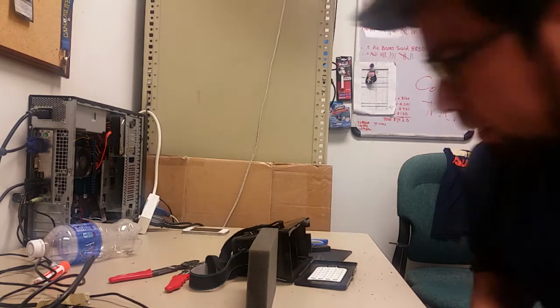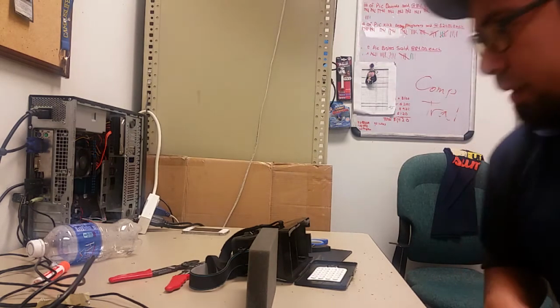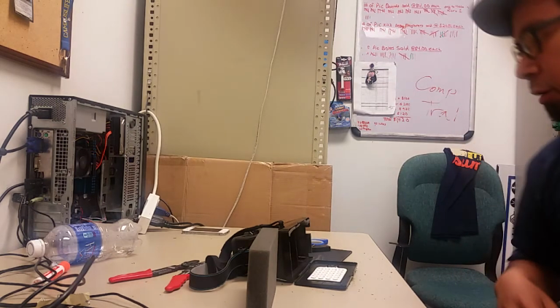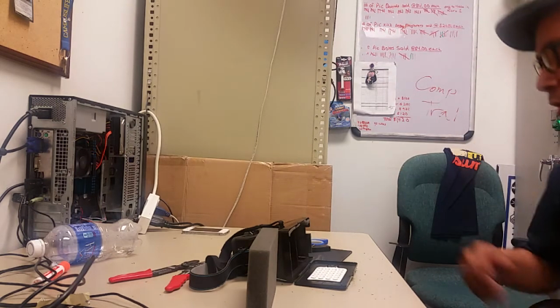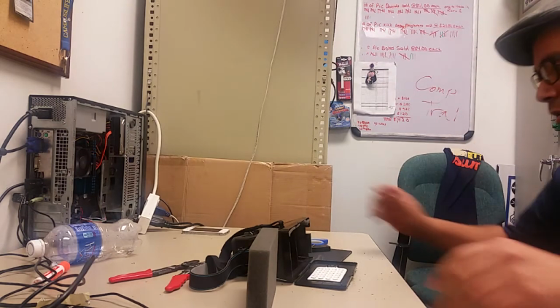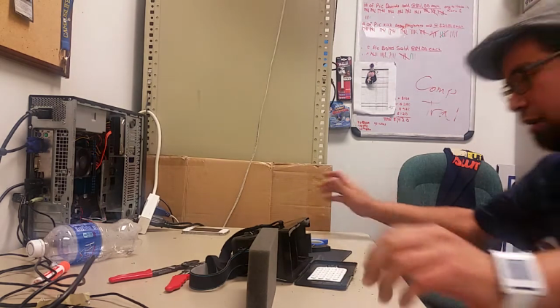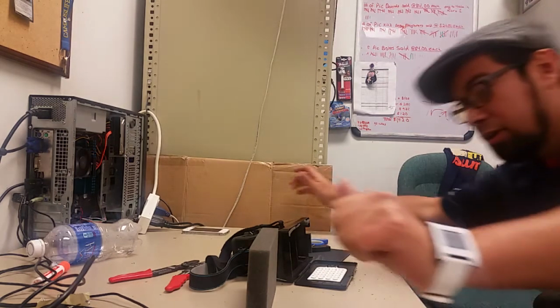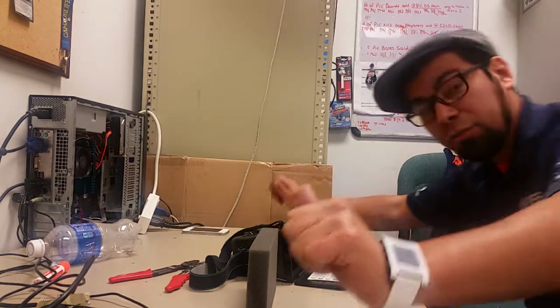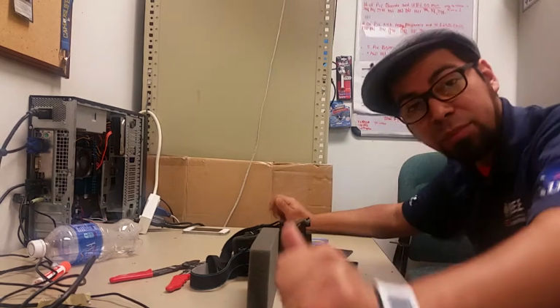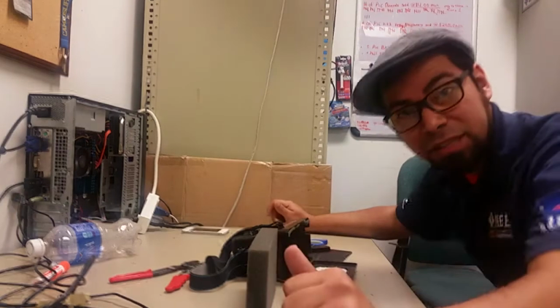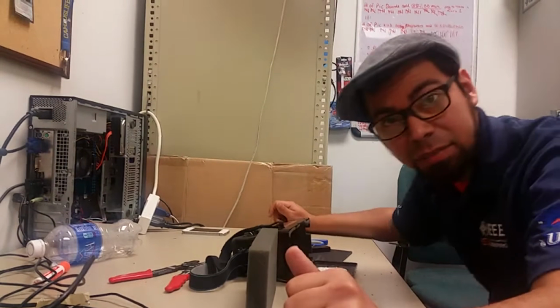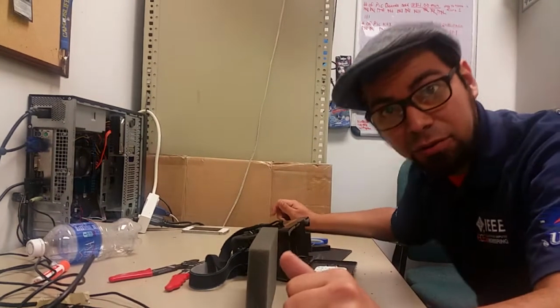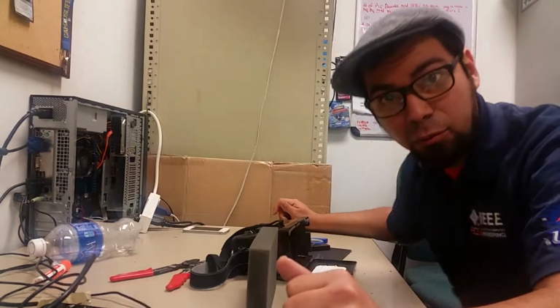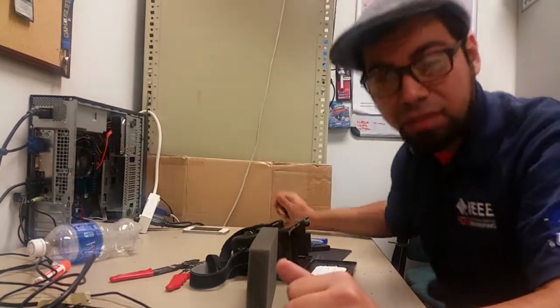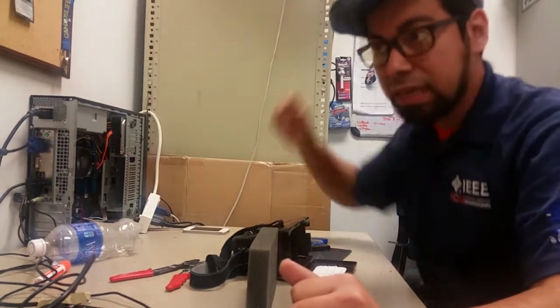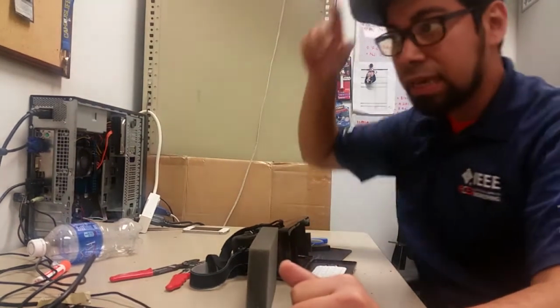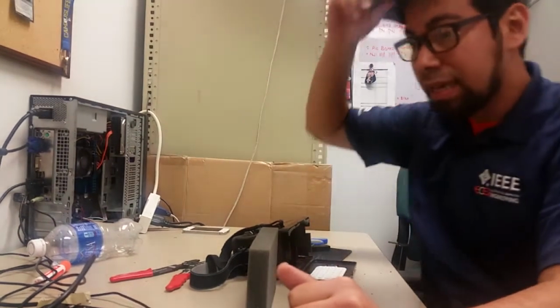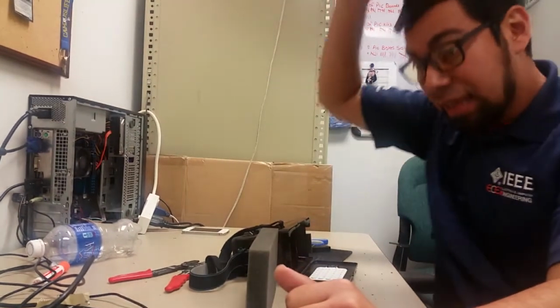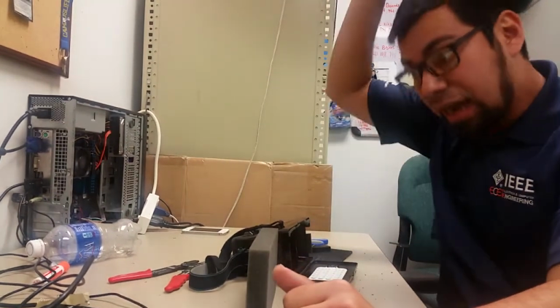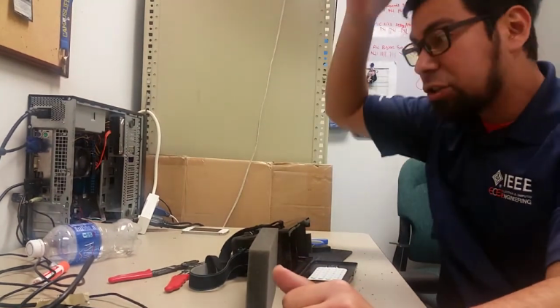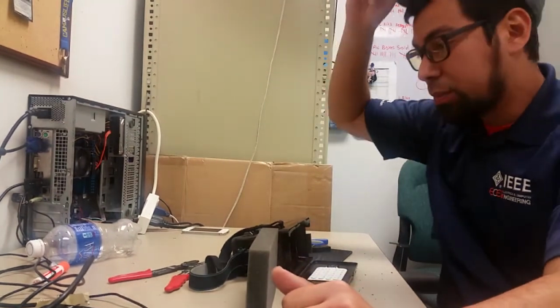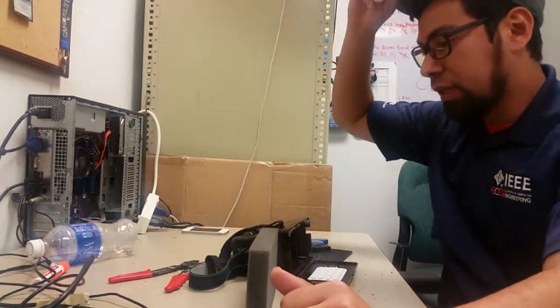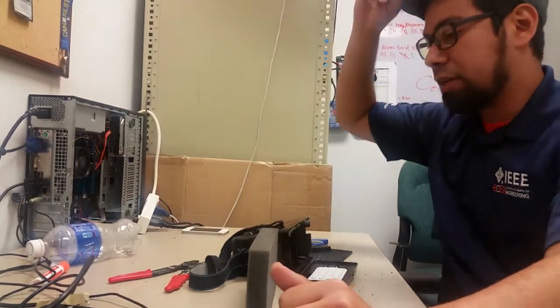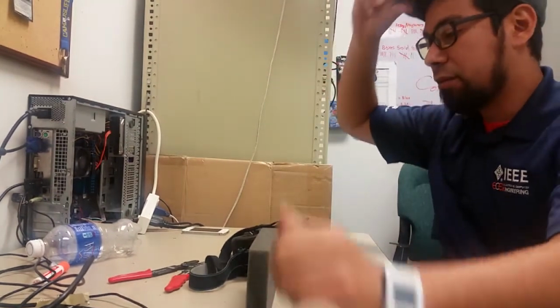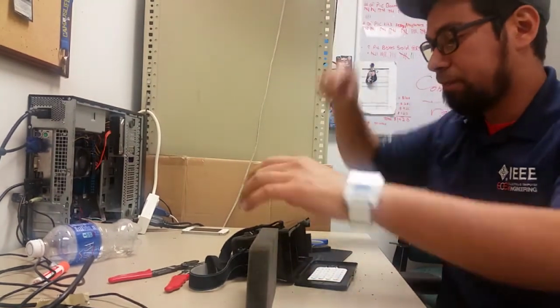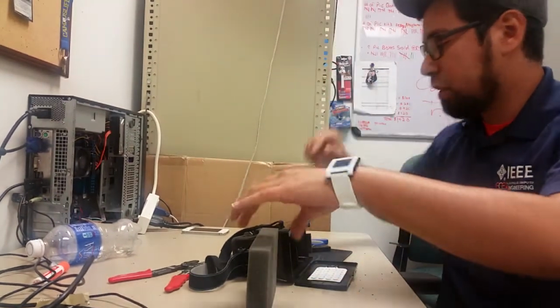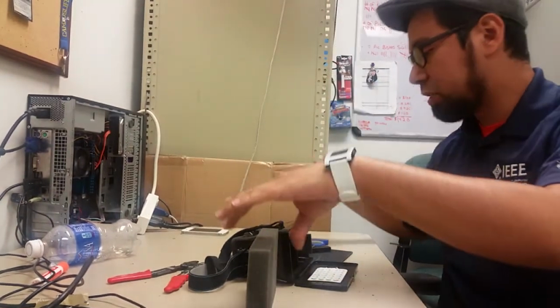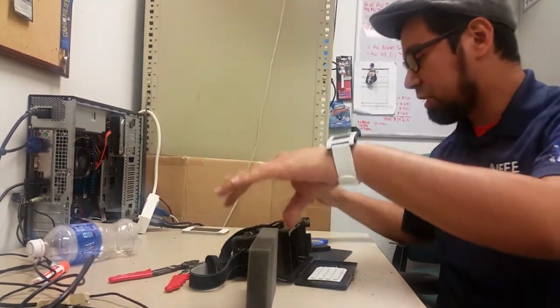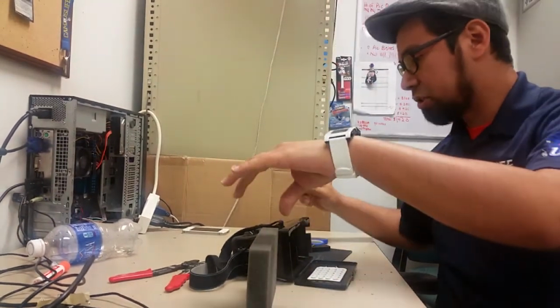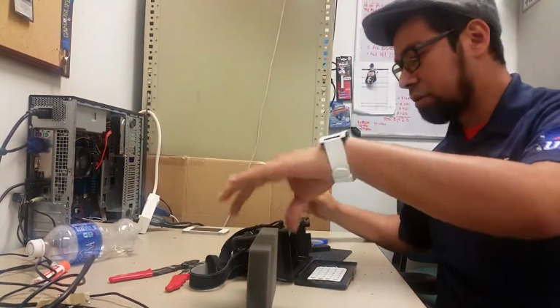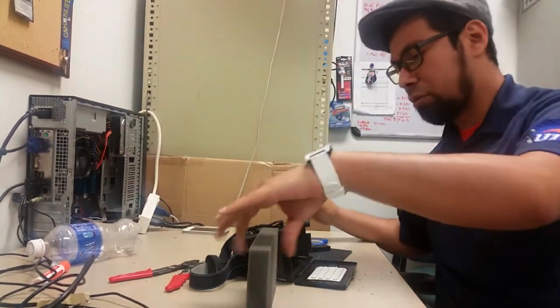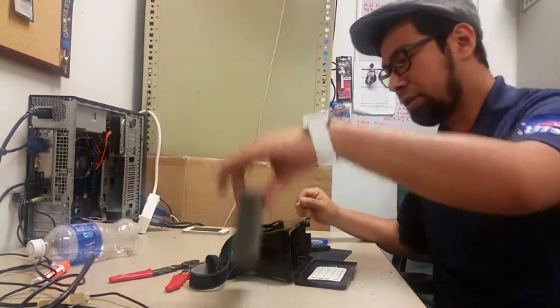Hello all, Ruben Acevedo with the IEEE here, UTSA student branch.